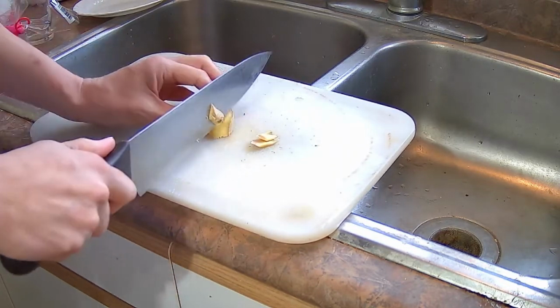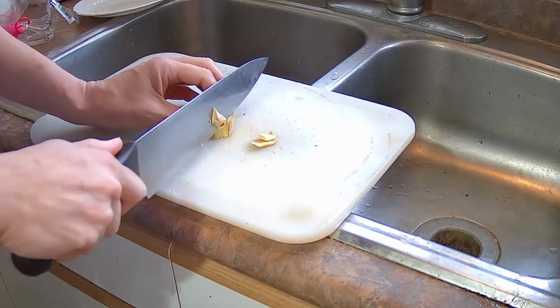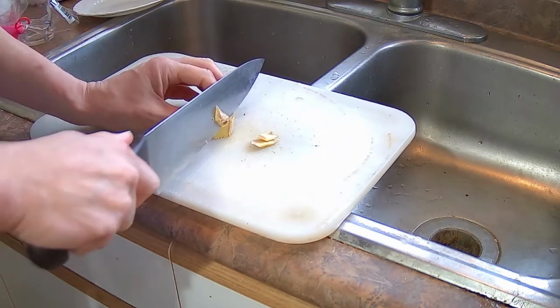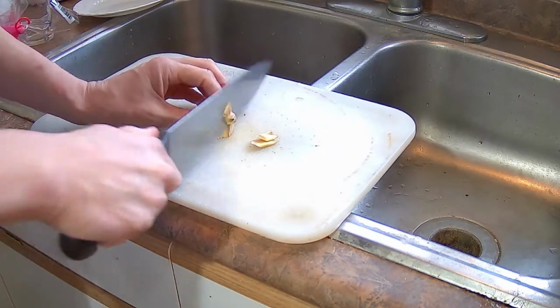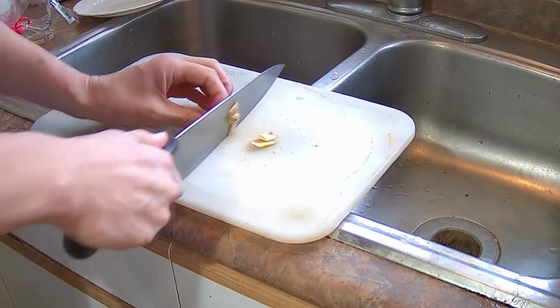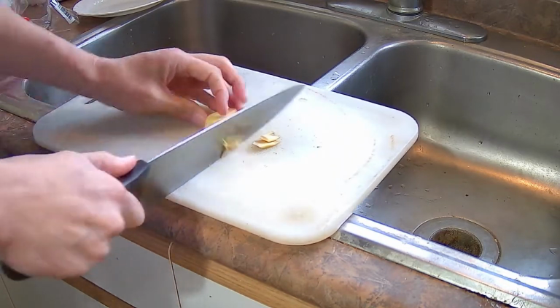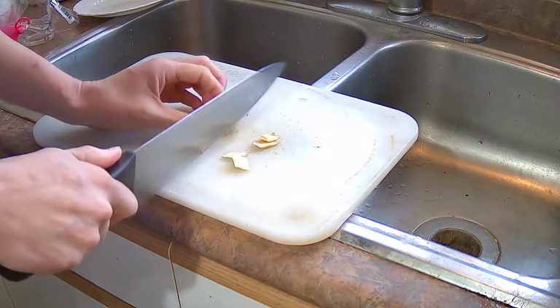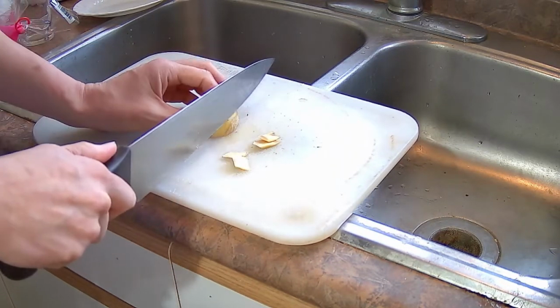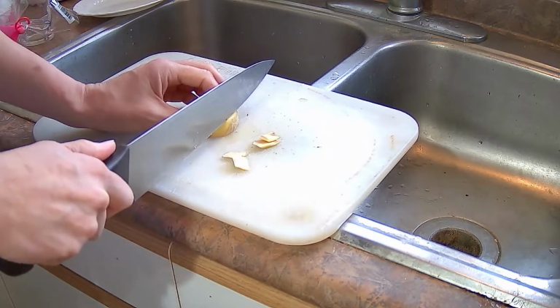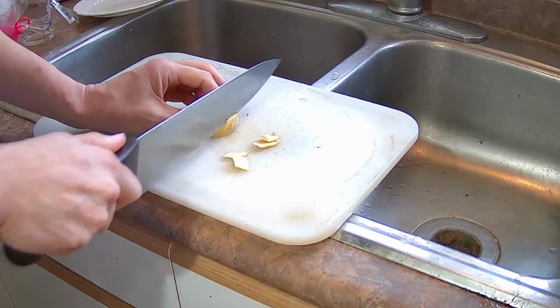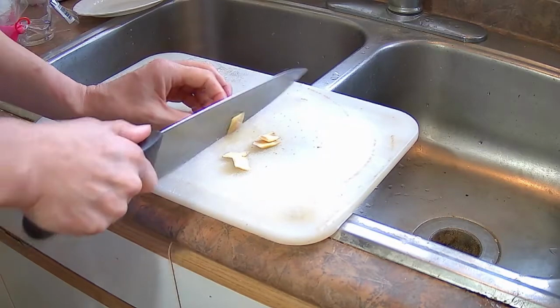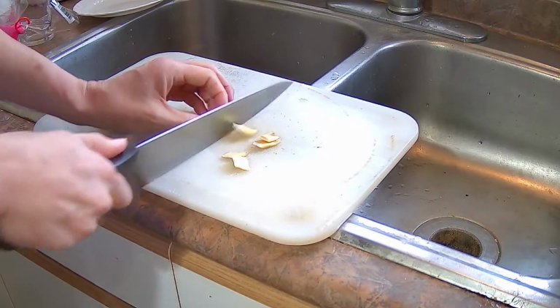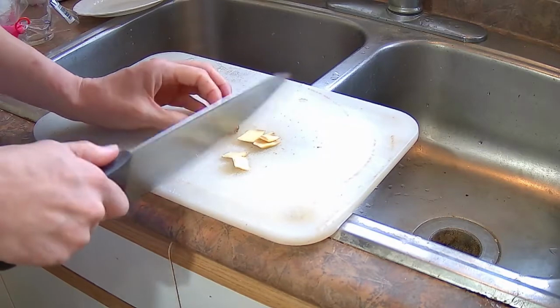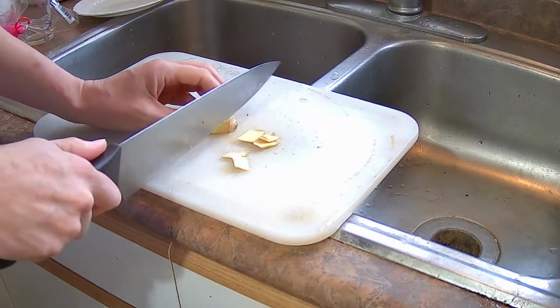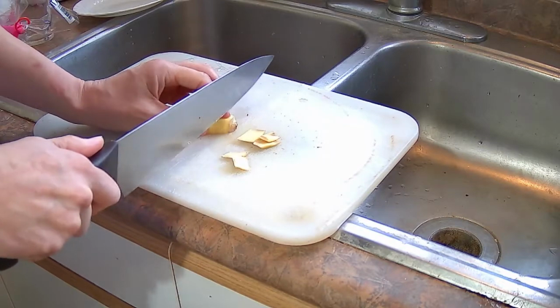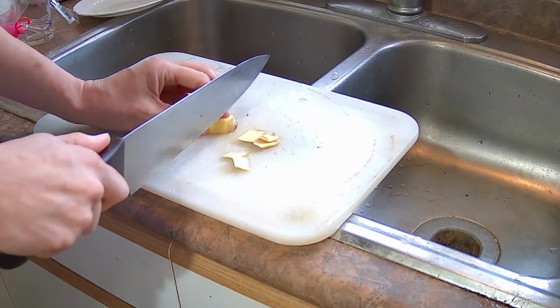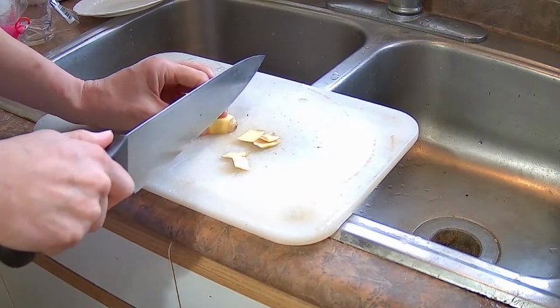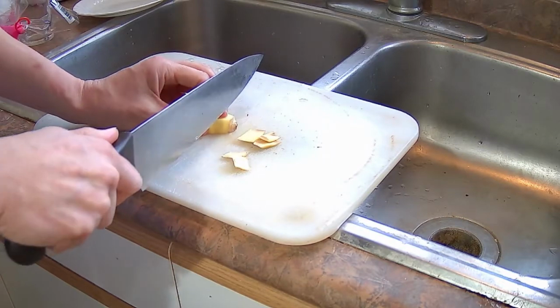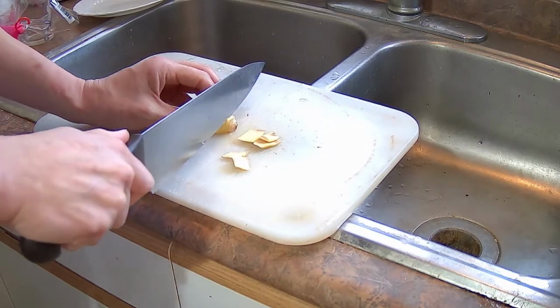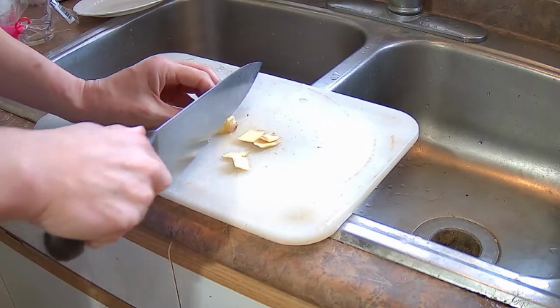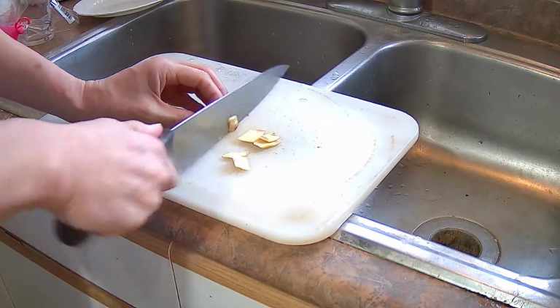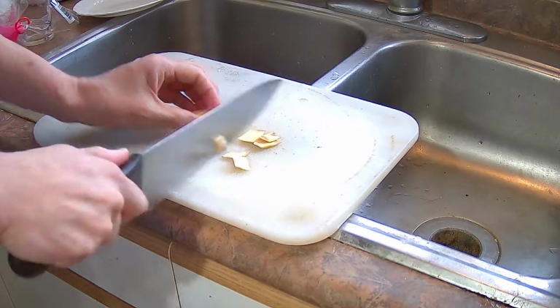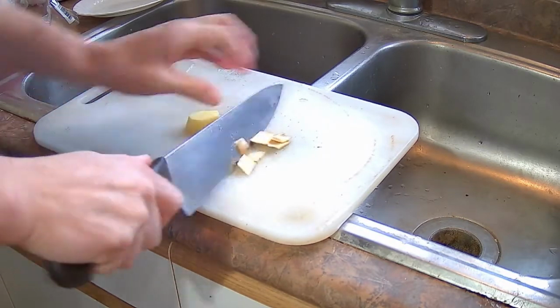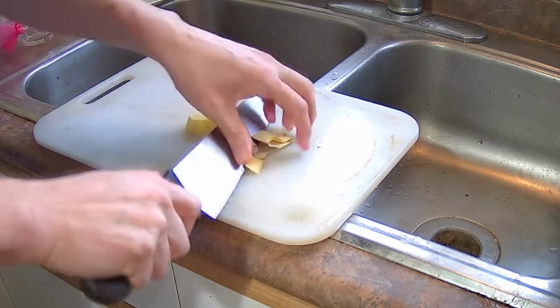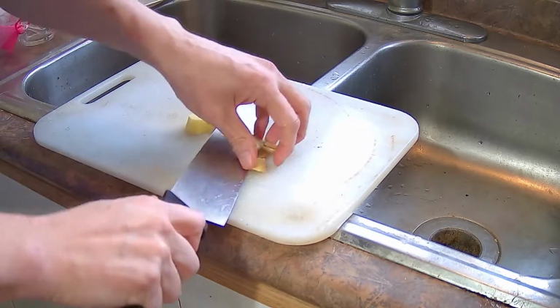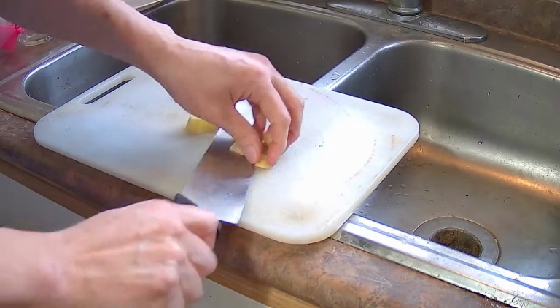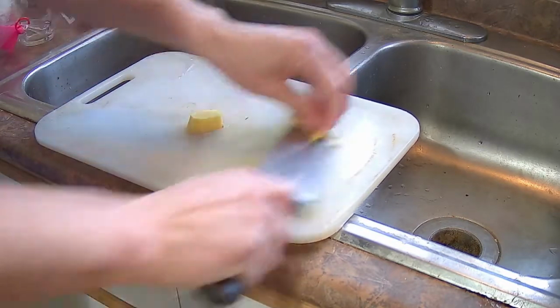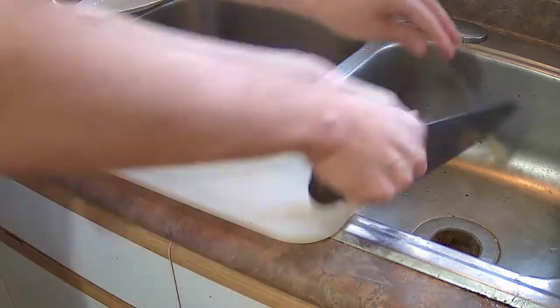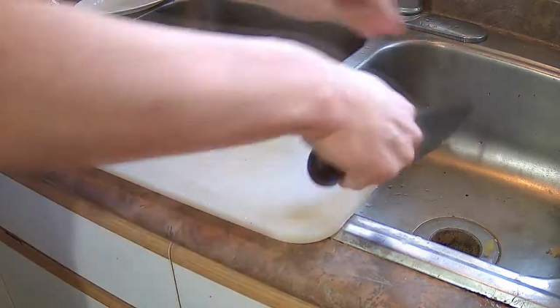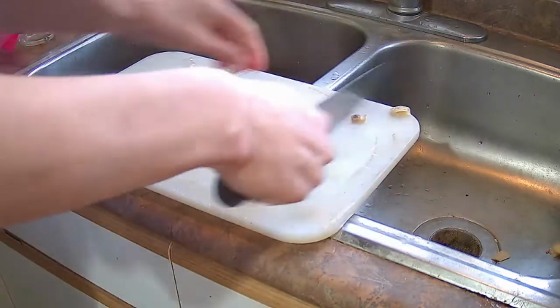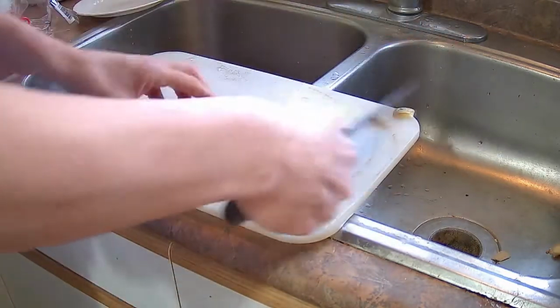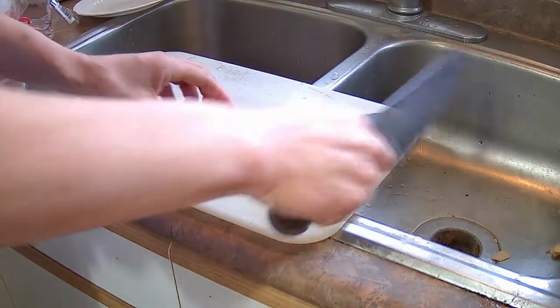I have a piece of ginger here. I'm going to cut the skin off and I'm going to mince it.